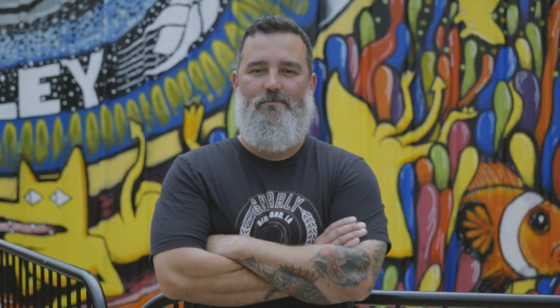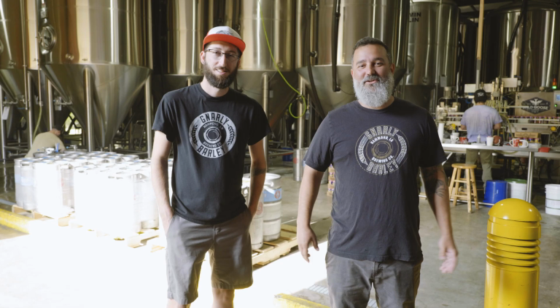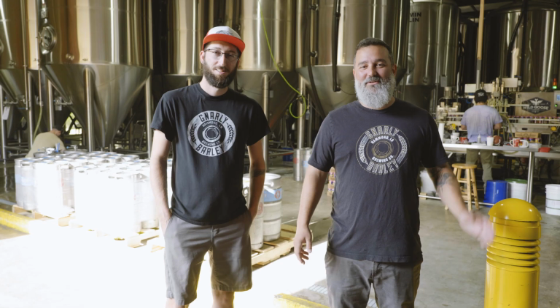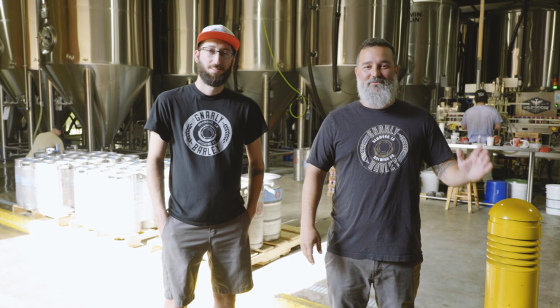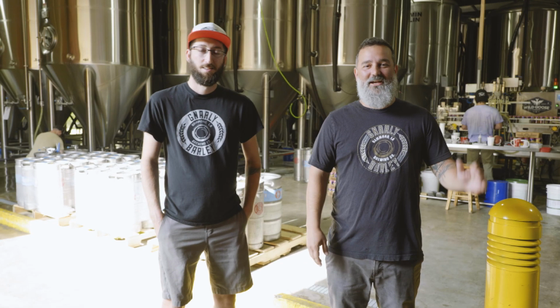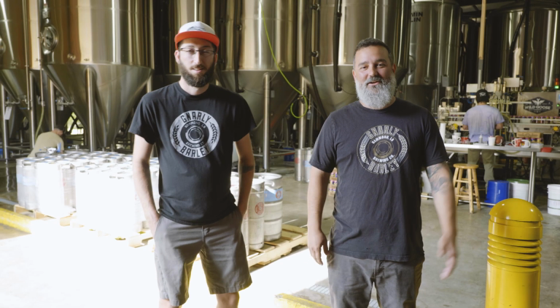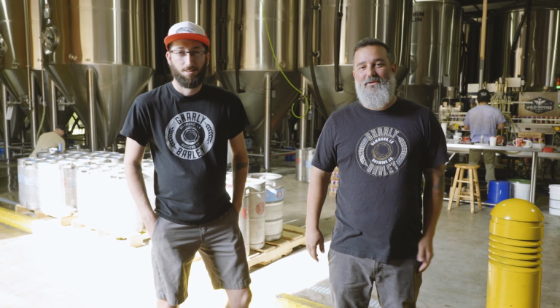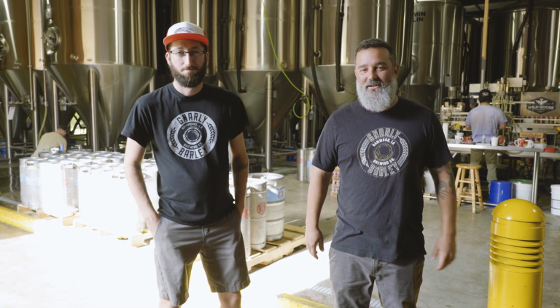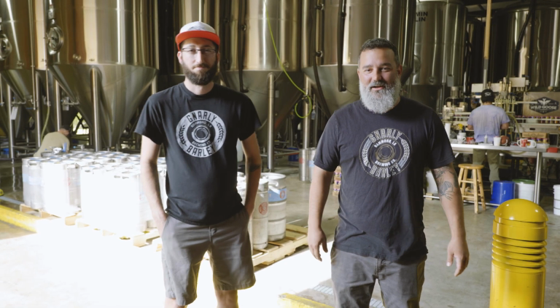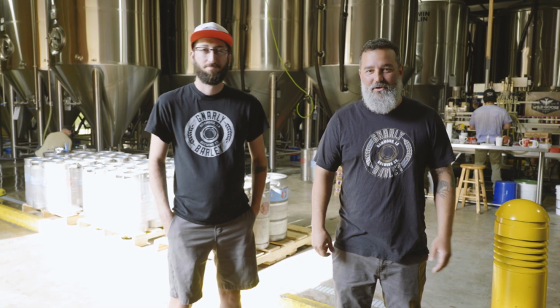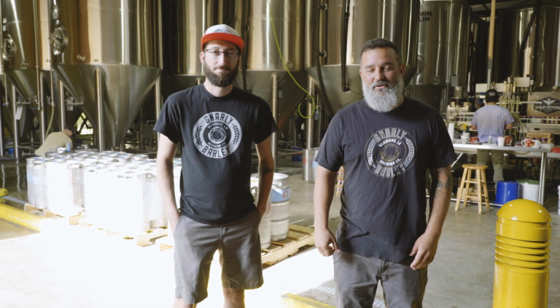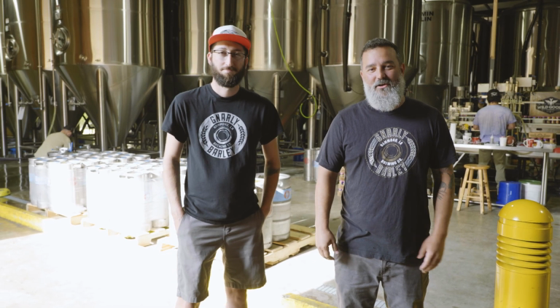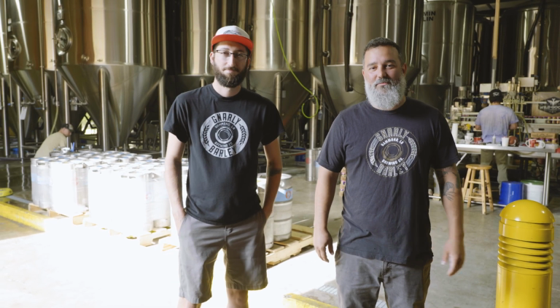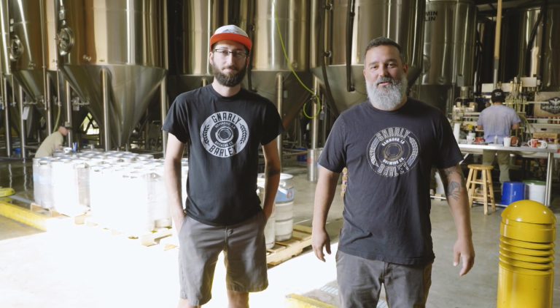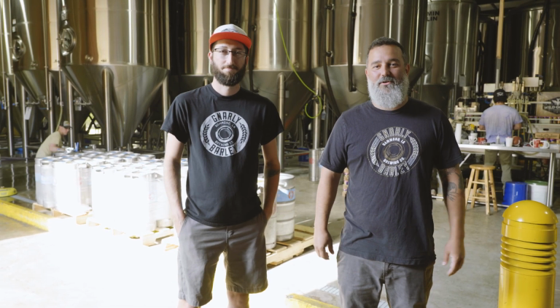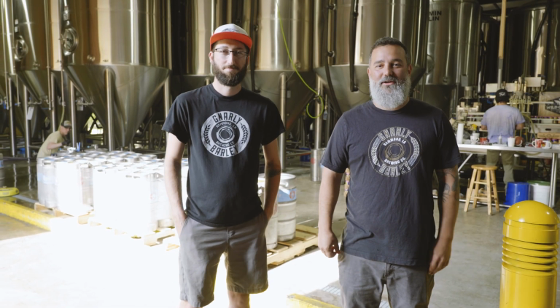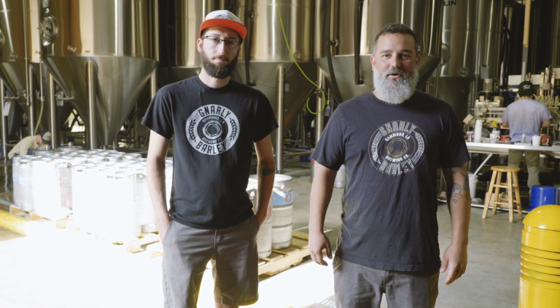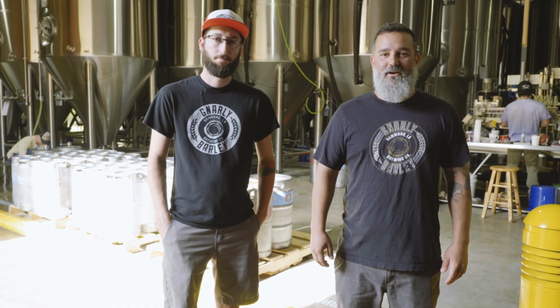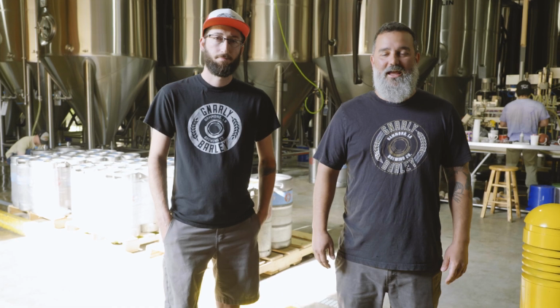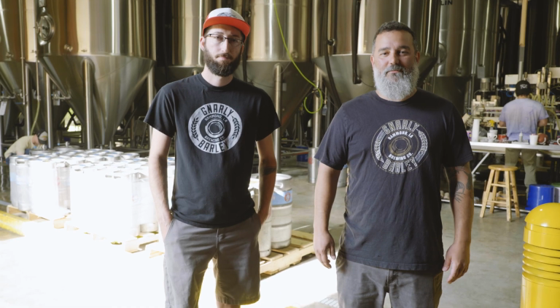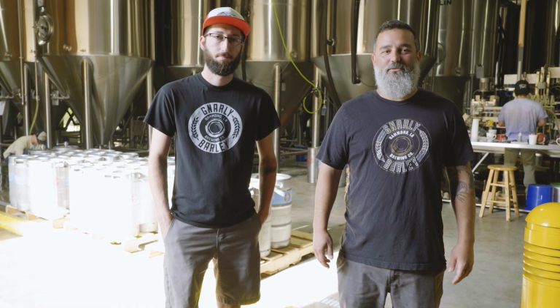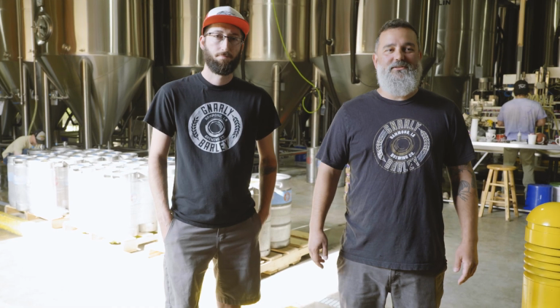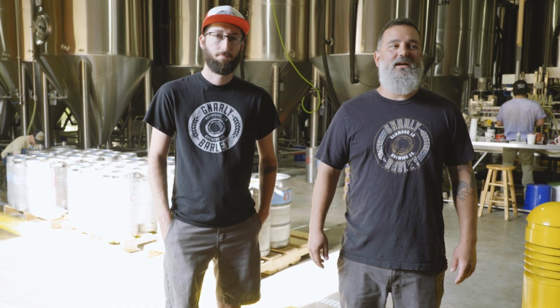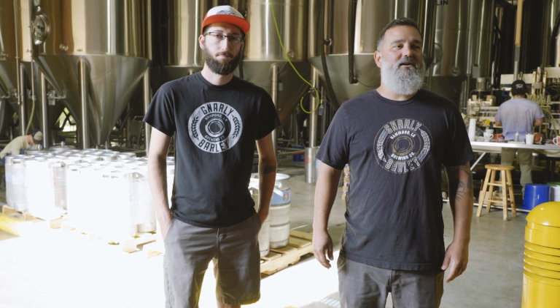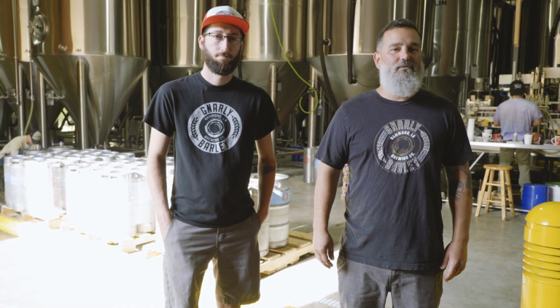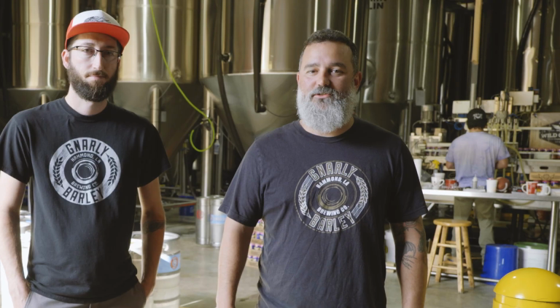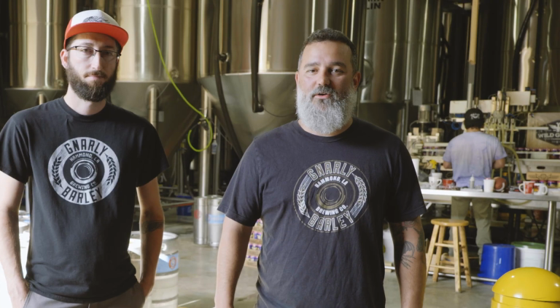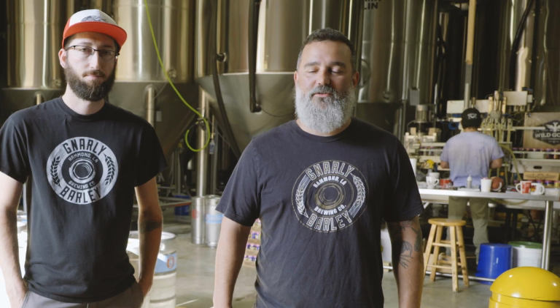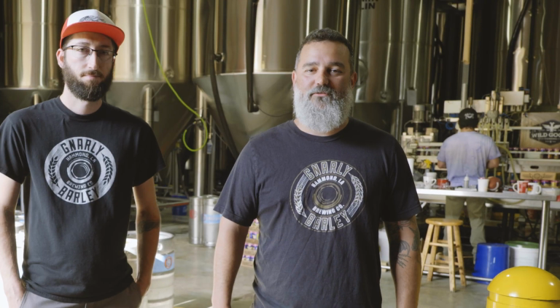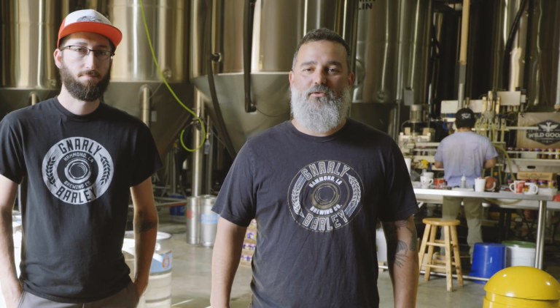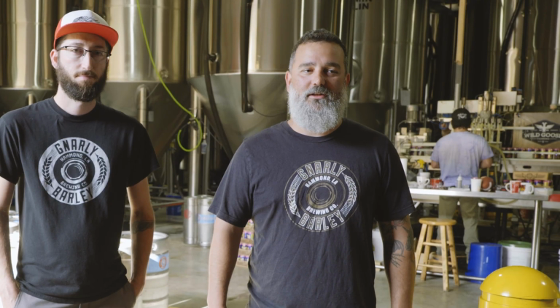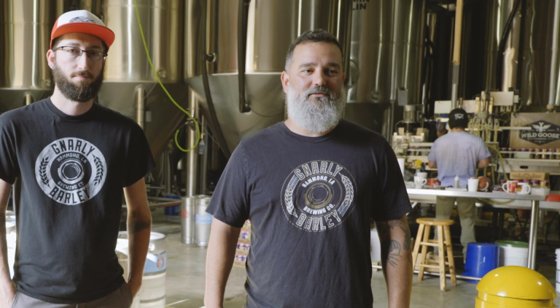How are you doing? My name is Zach Tarabona. I'm the owner of Gnarly Barley Brewing. We're here in Hammond, Louisiana, just north of New Orleans.